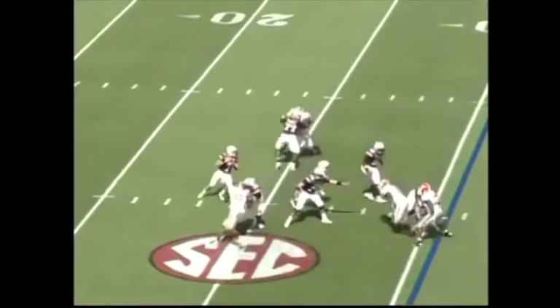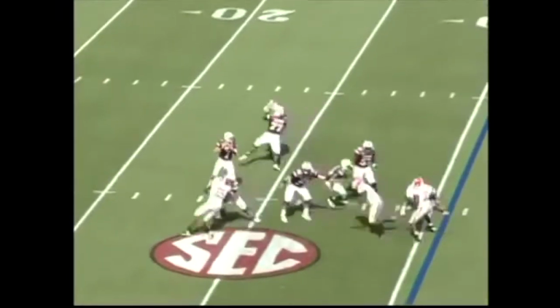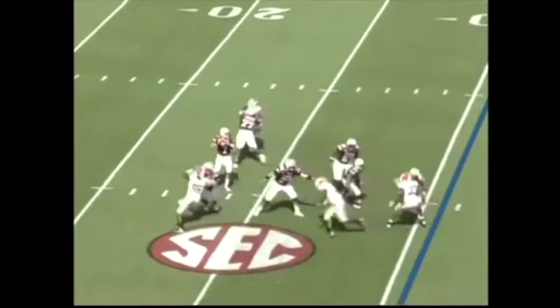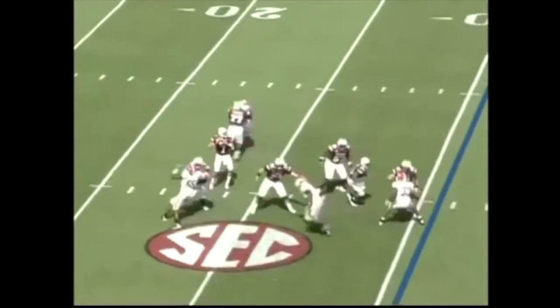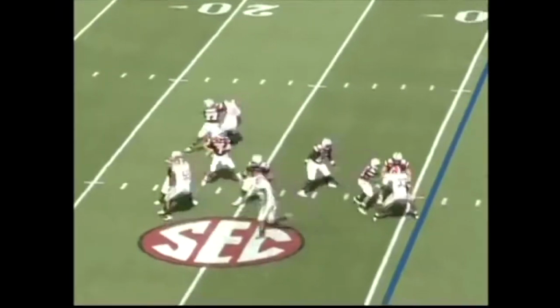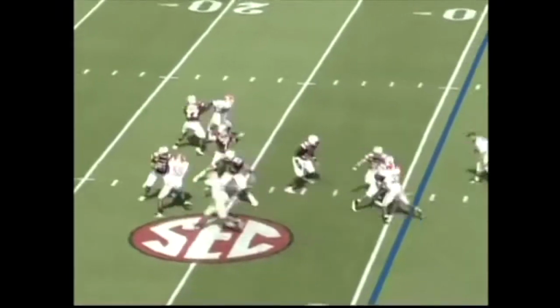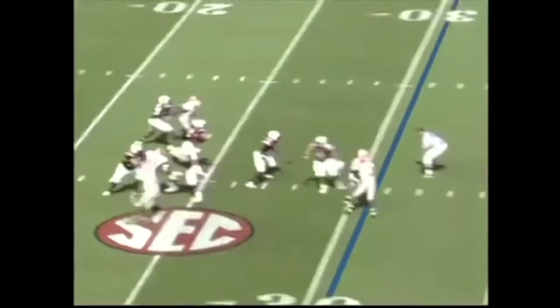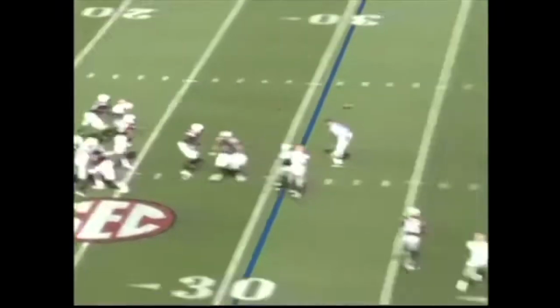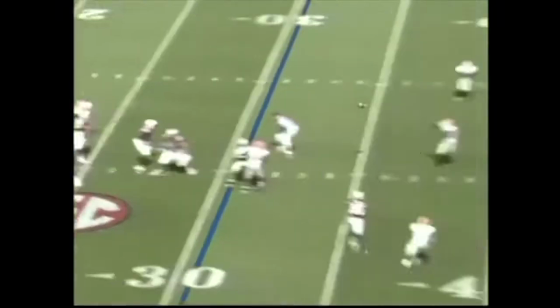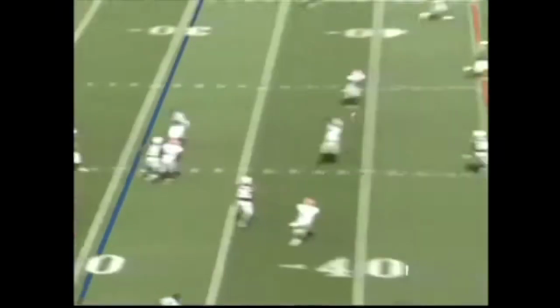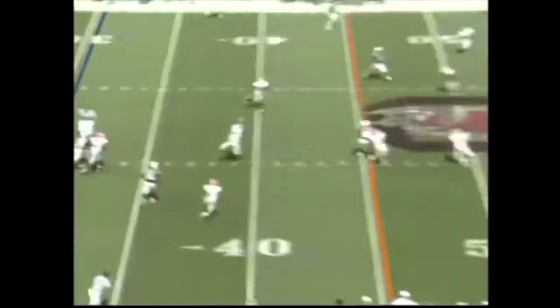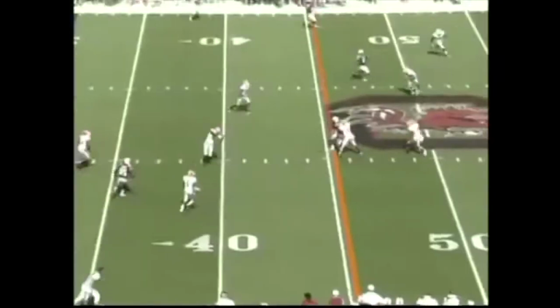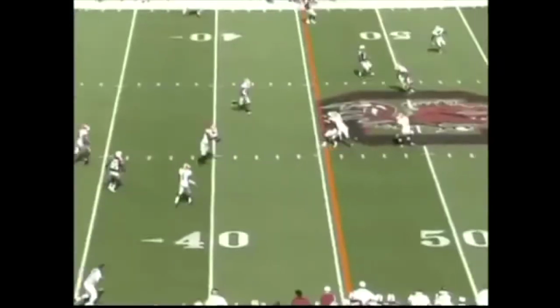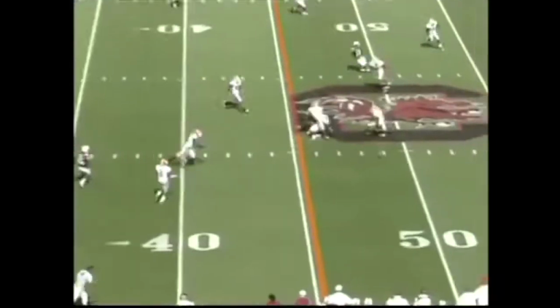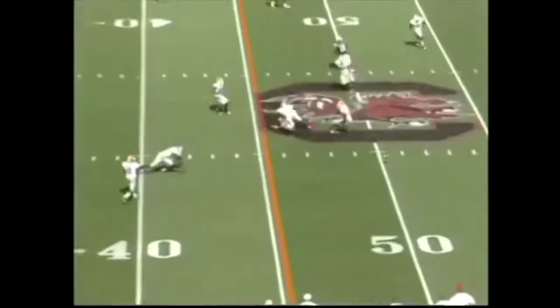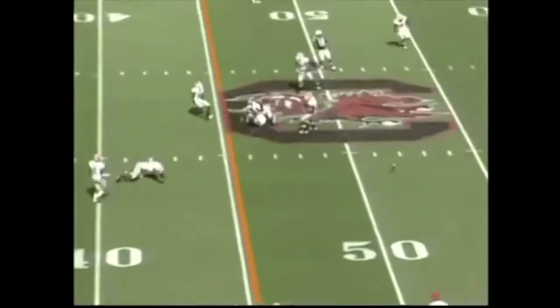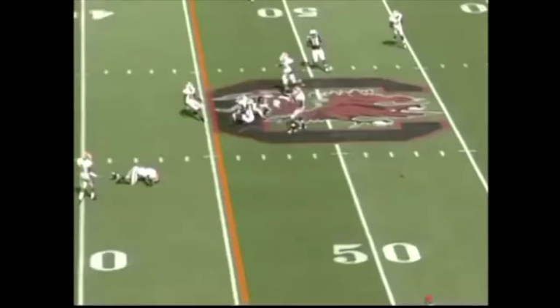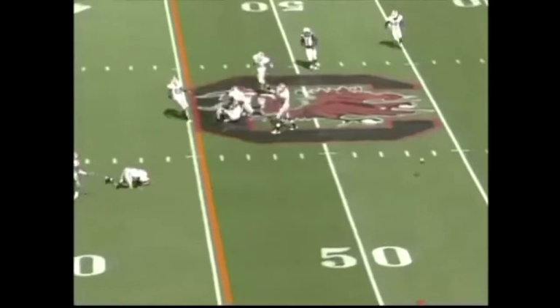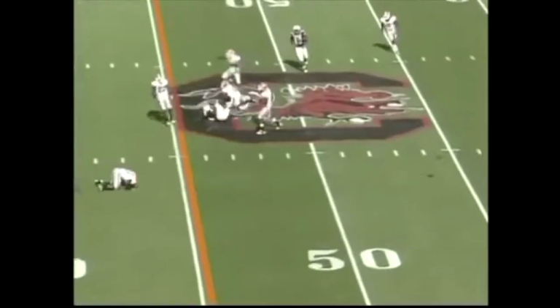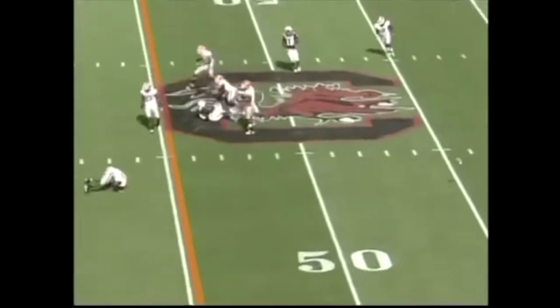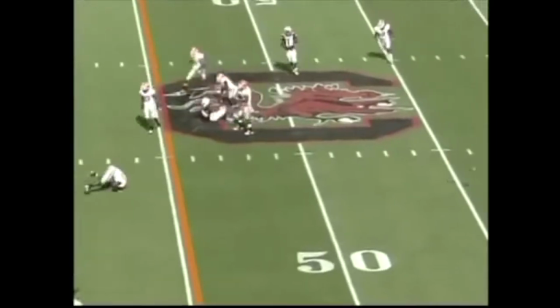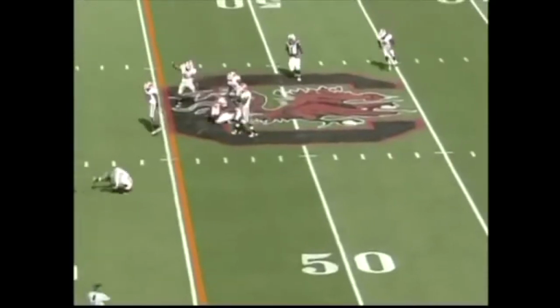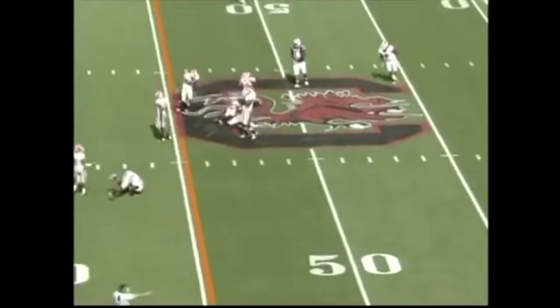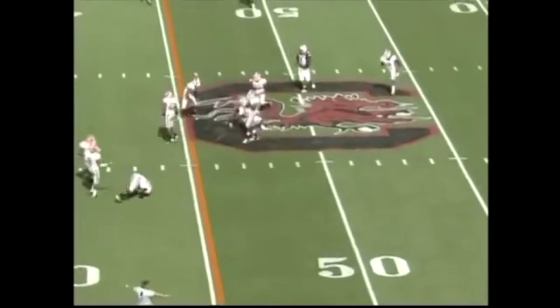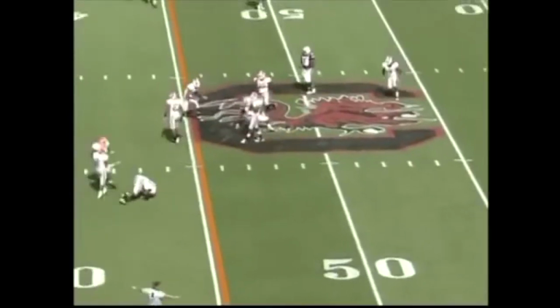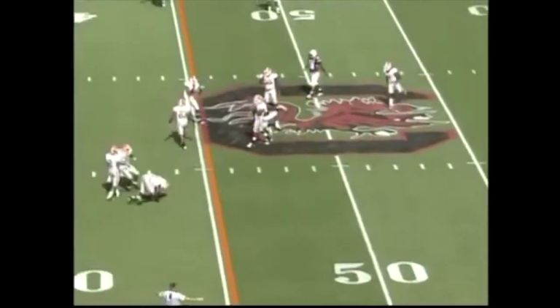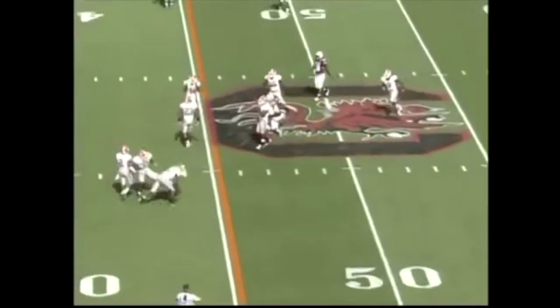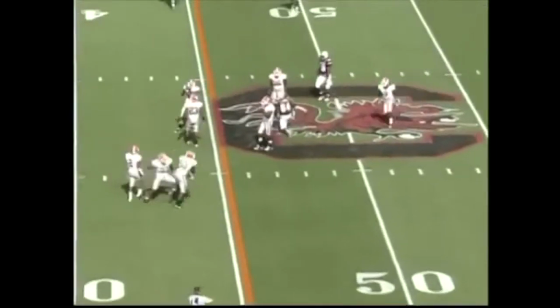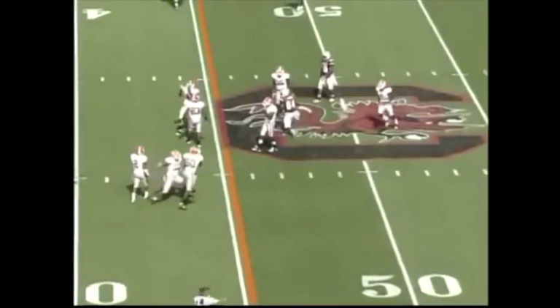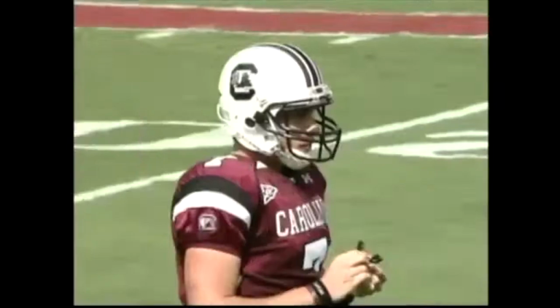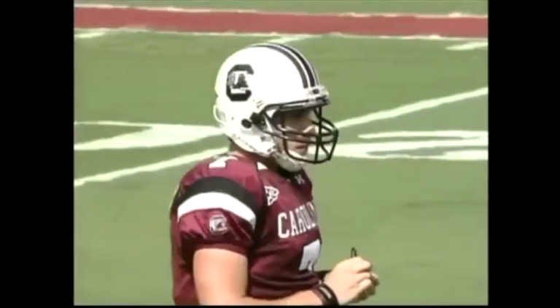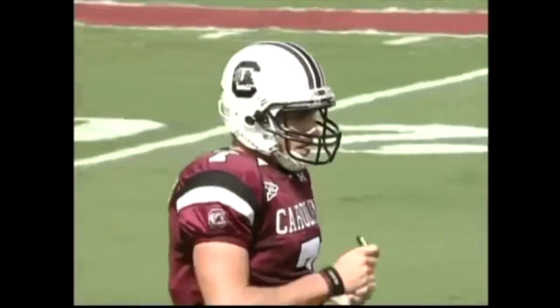Here's Smelly back. Goes deep, crossing pattern. Jared Cook a little behind him. Incomplete.